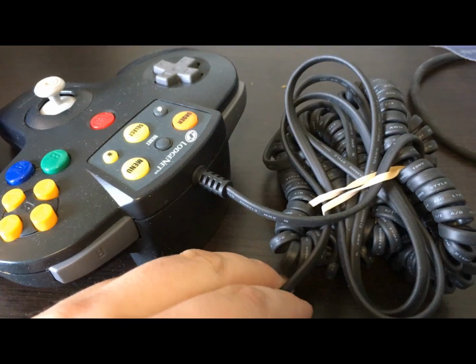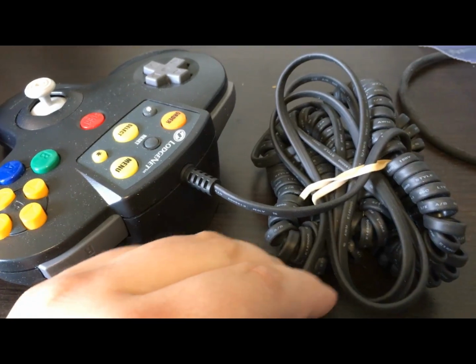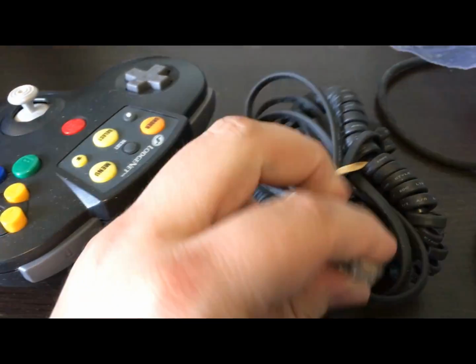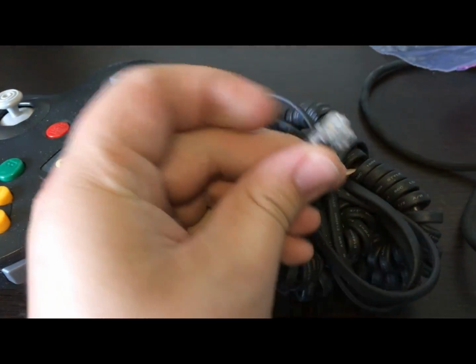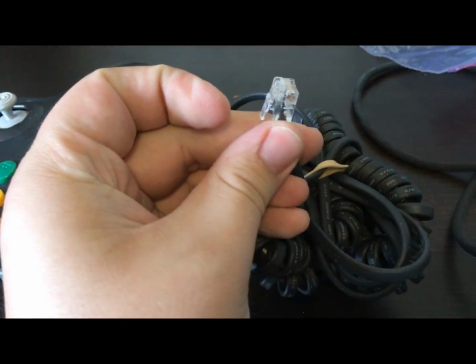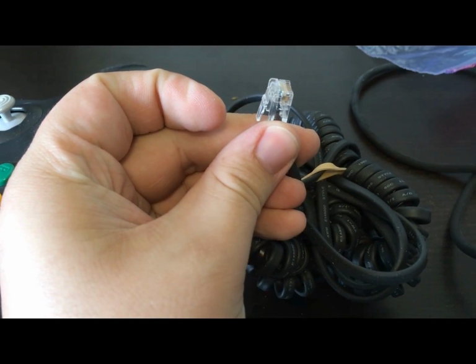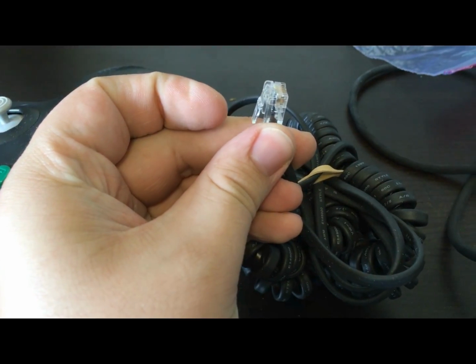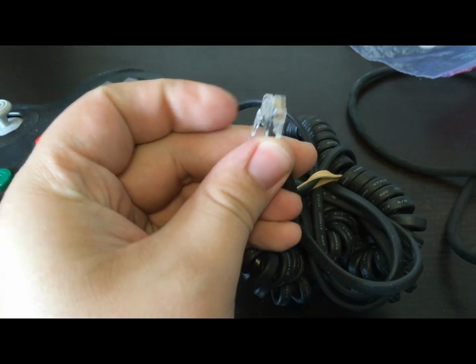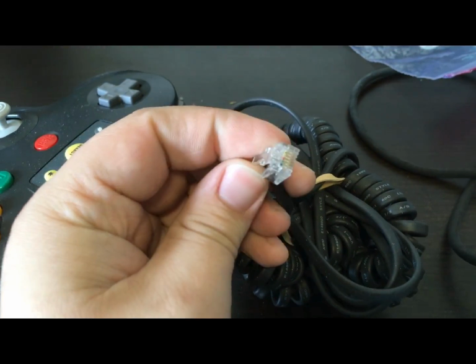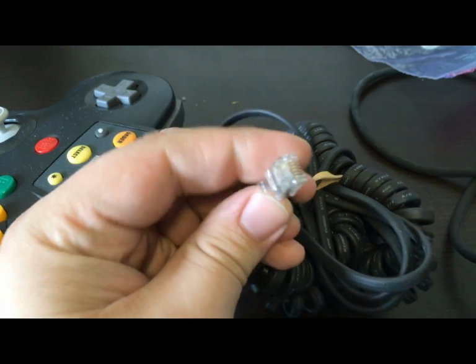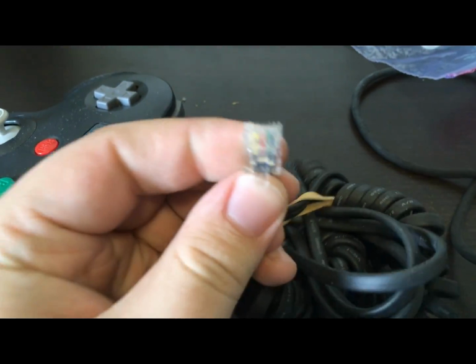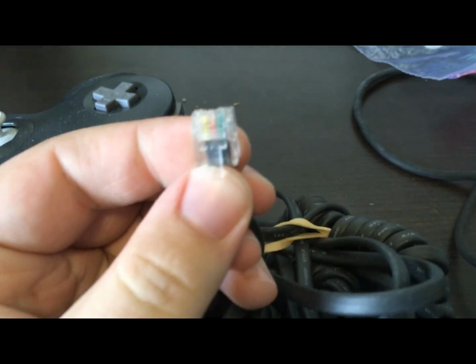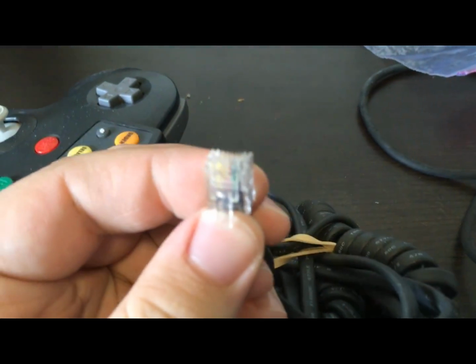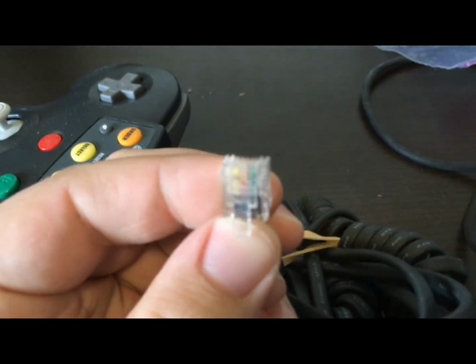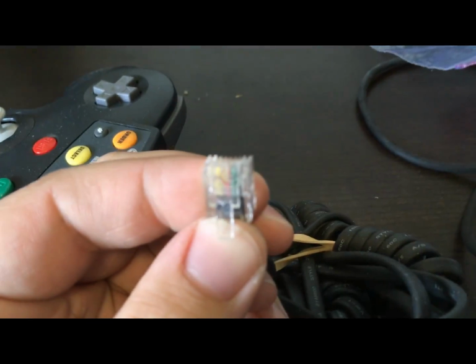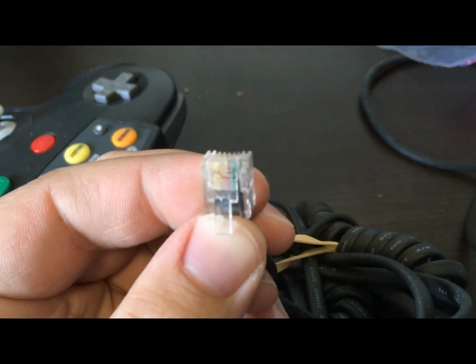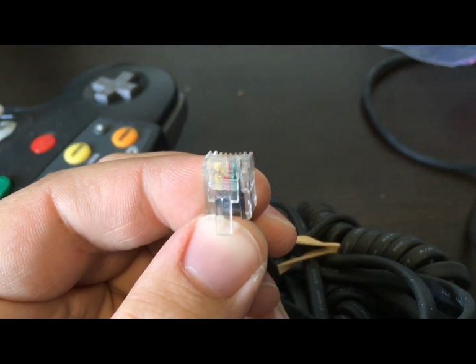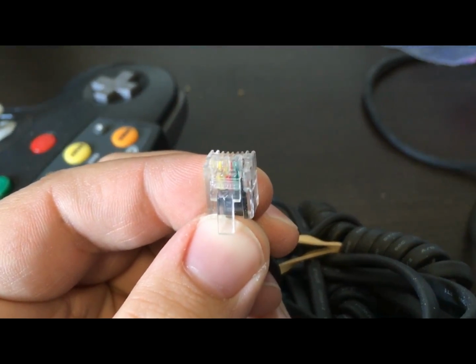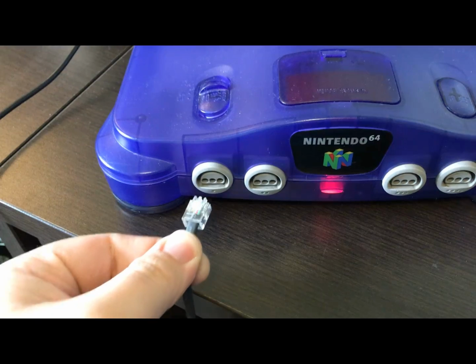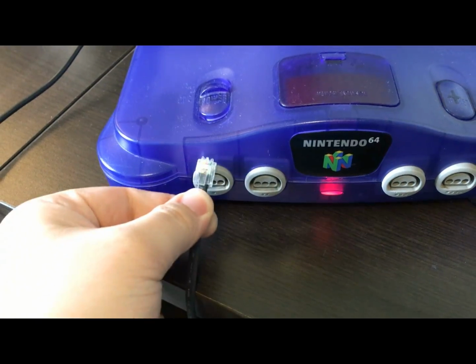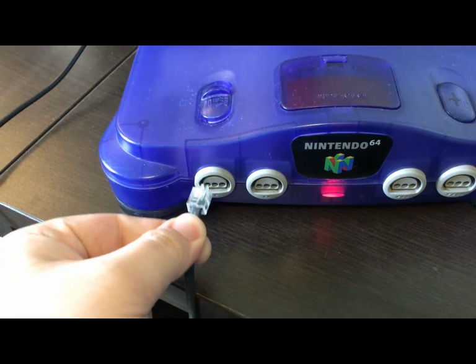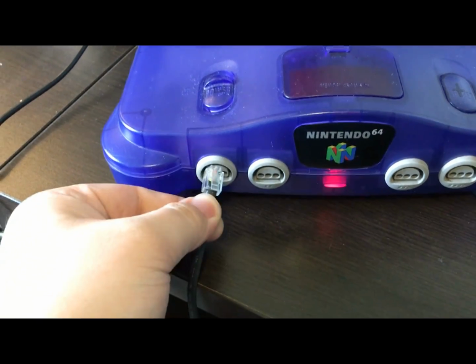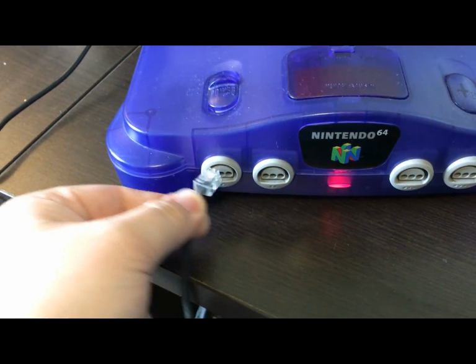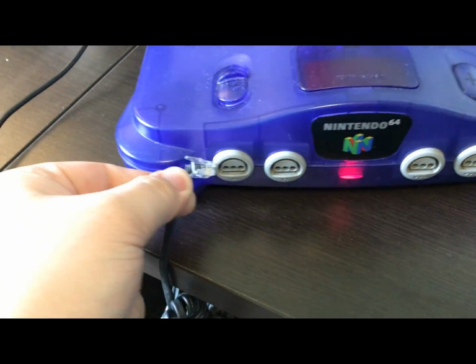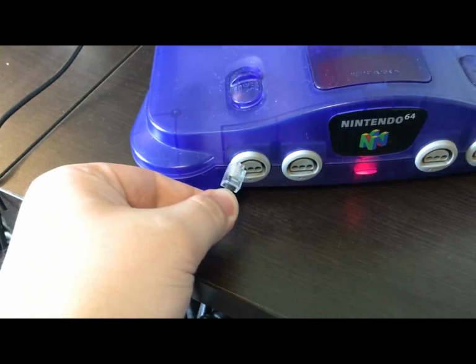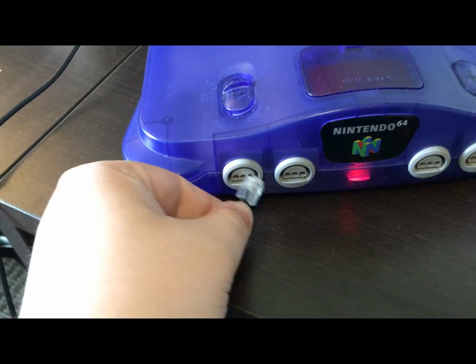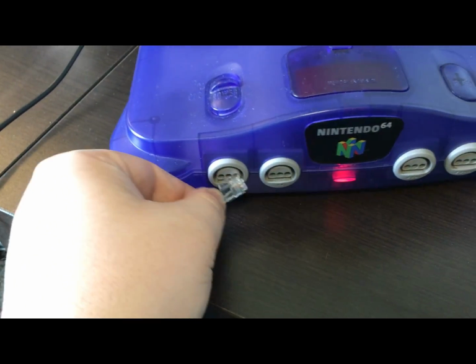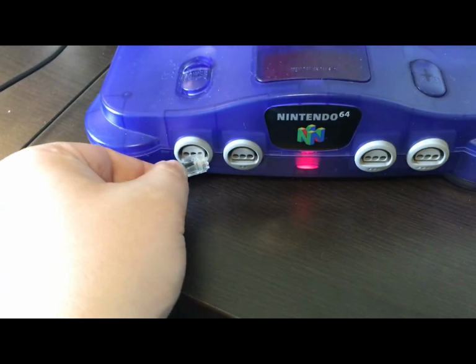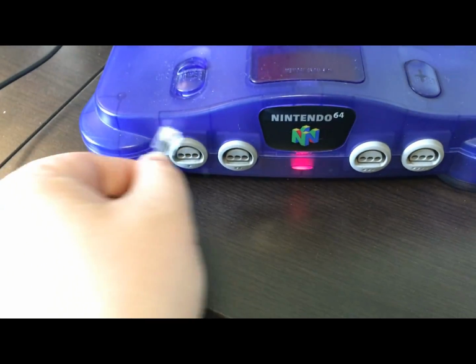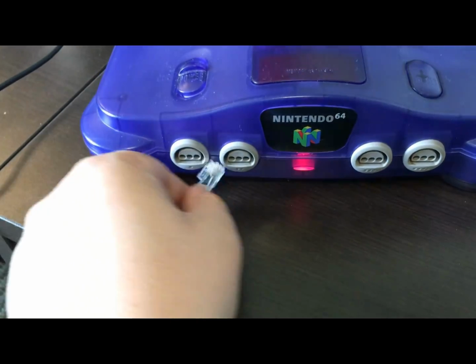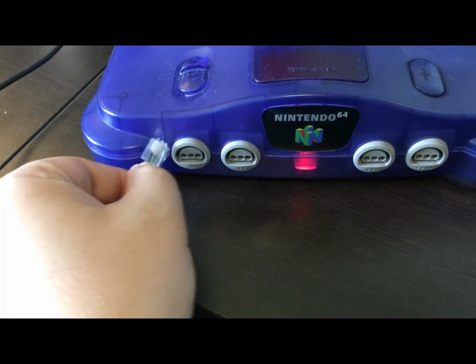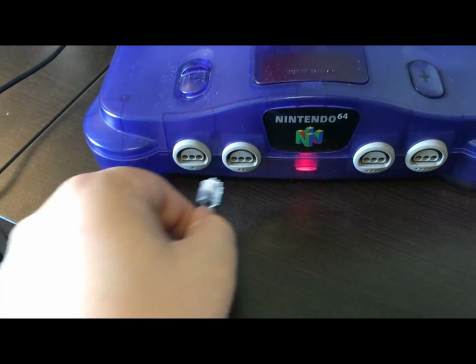The warning isn't wrong, though. This does not really match the normal Nintendo controller plug, and I've confirmed, in fact, it's not directly compatible.